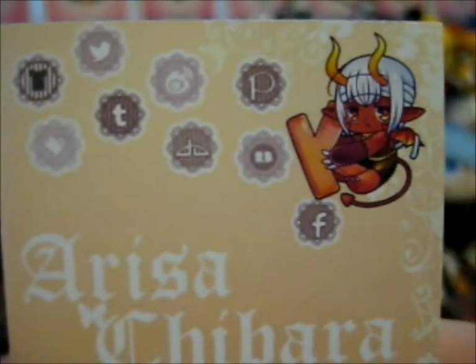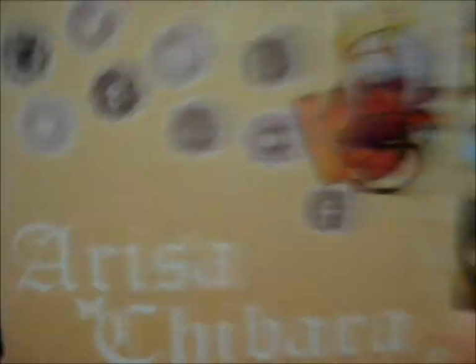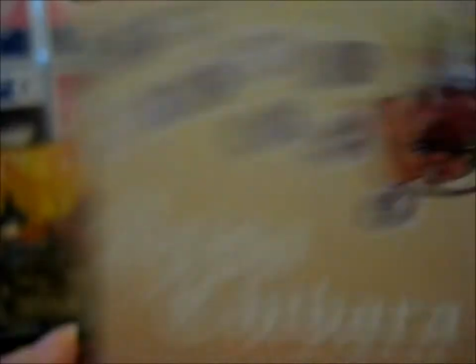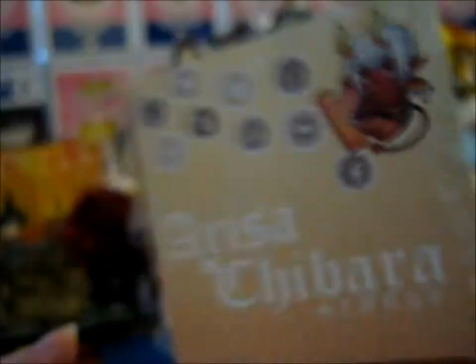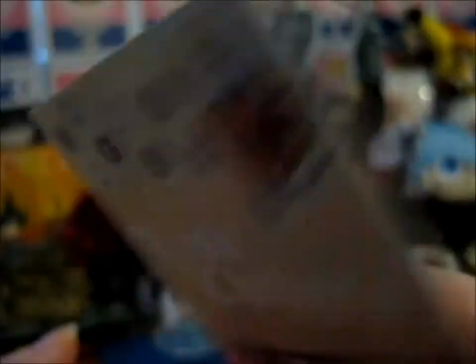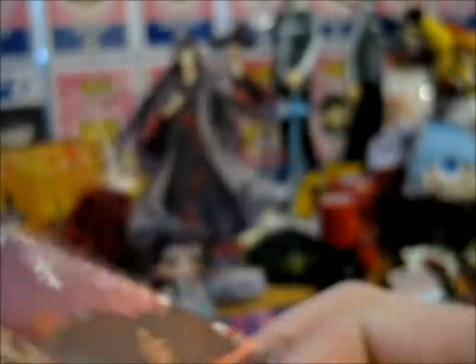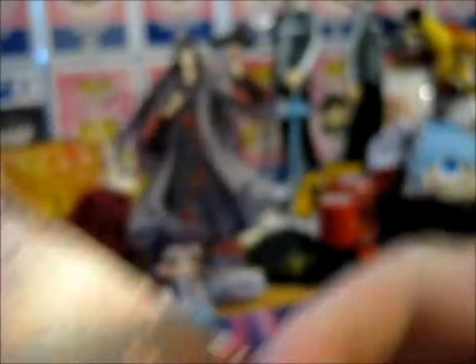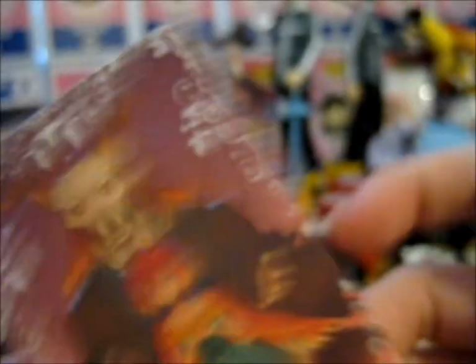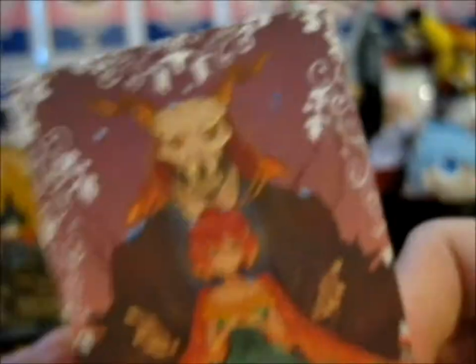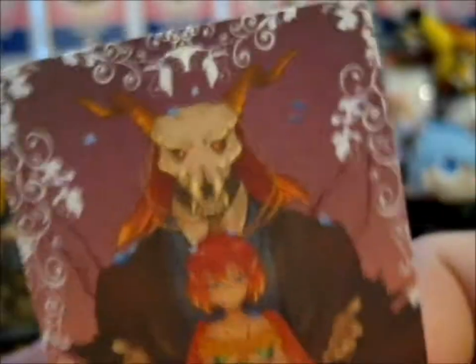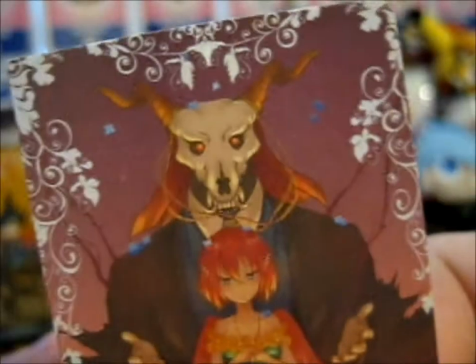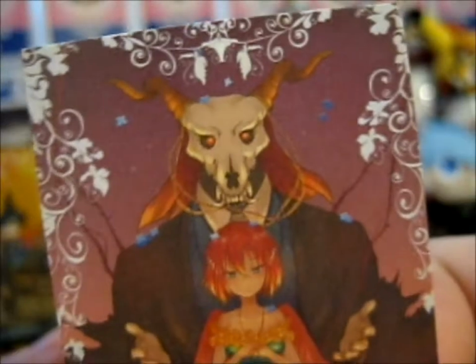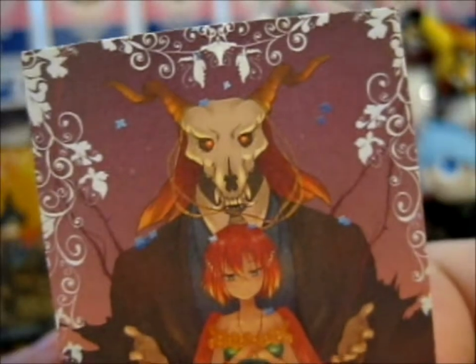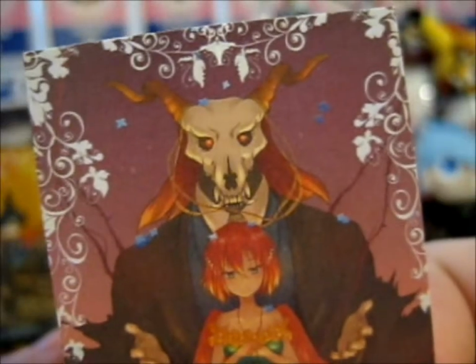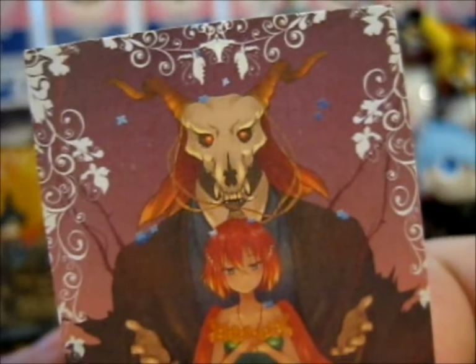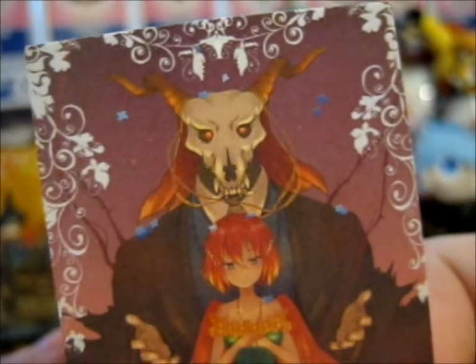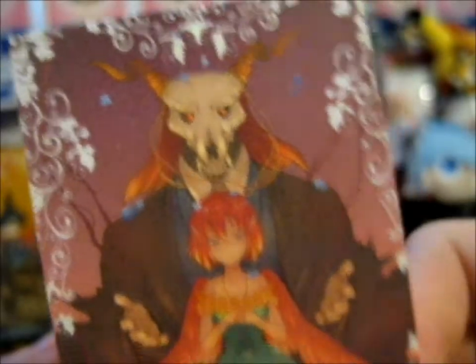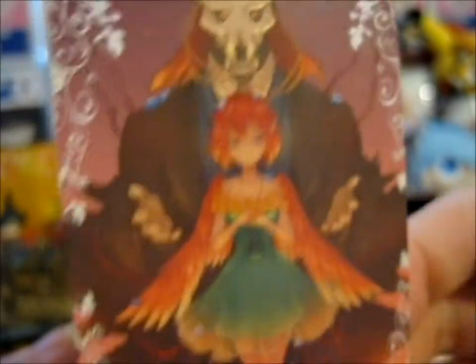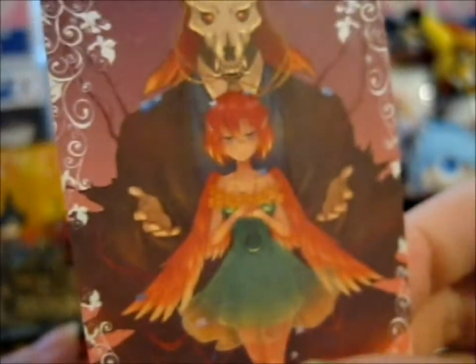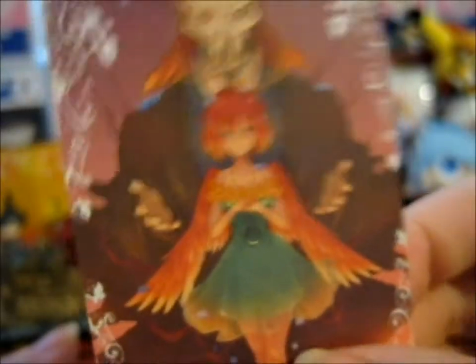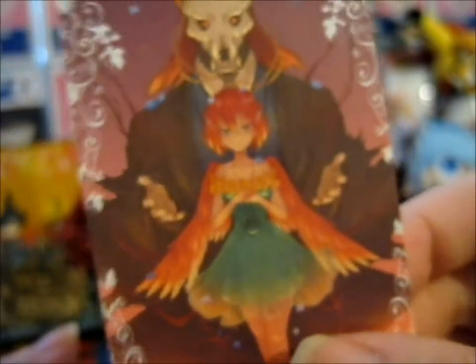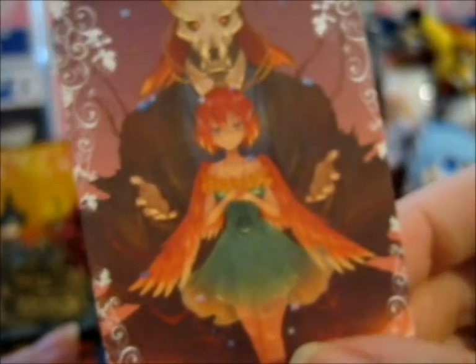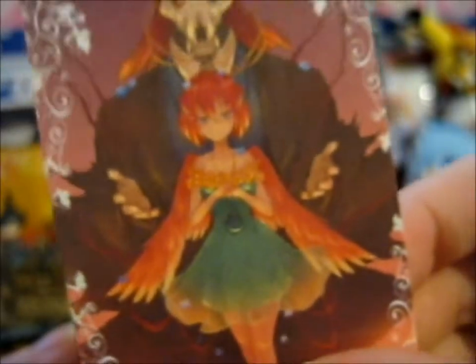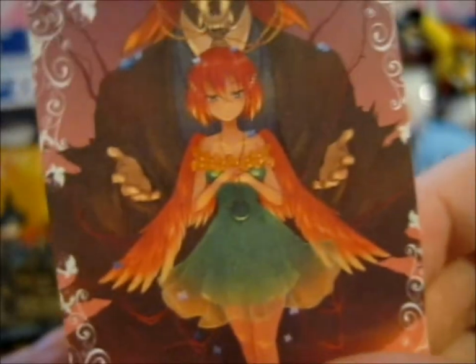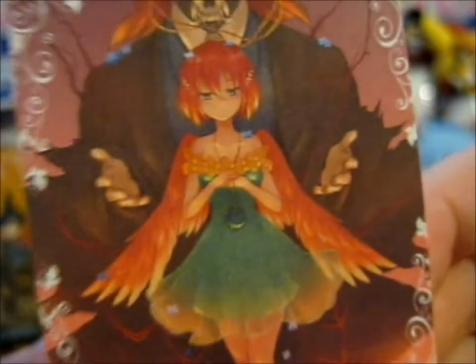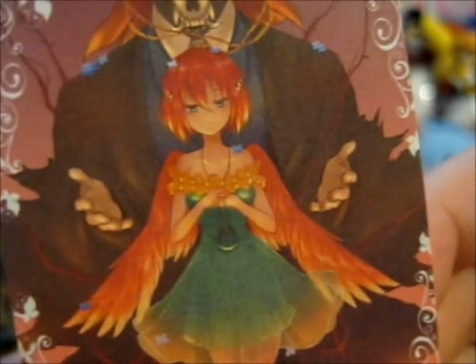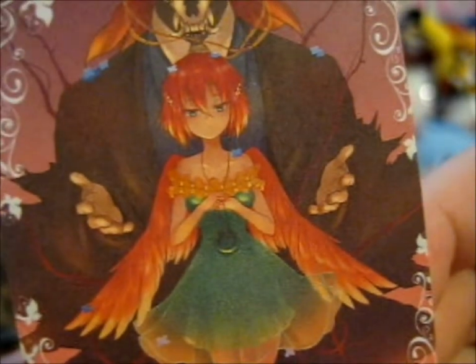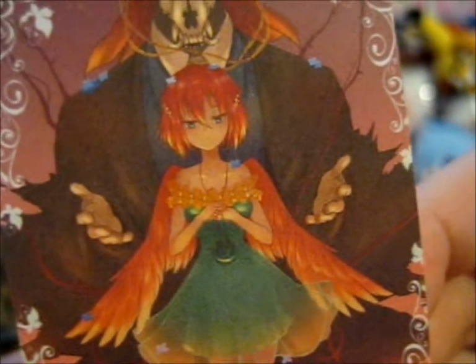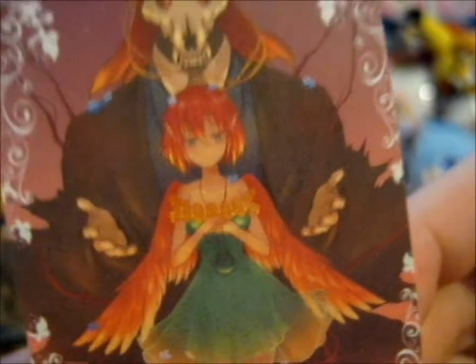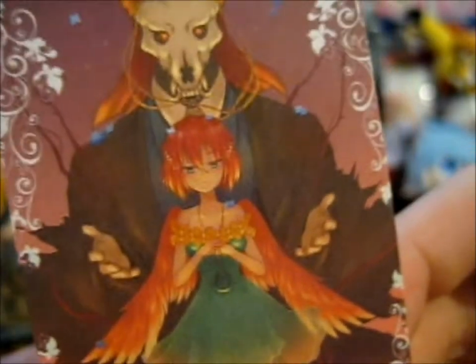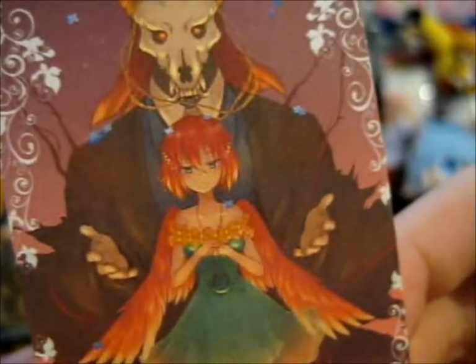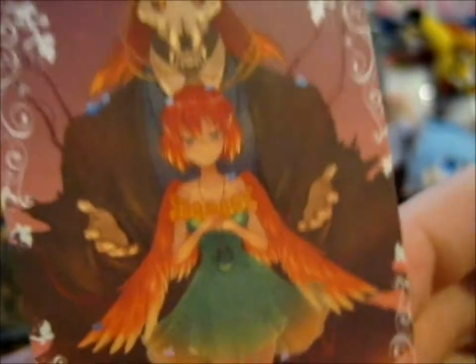It's very nice. Little business card thing. It's pretty.